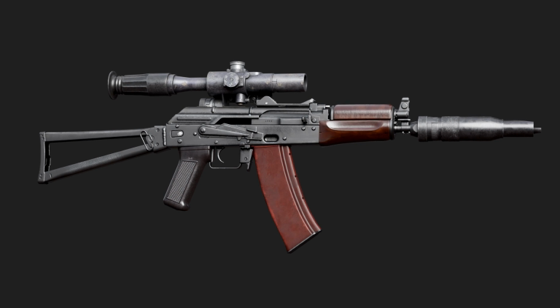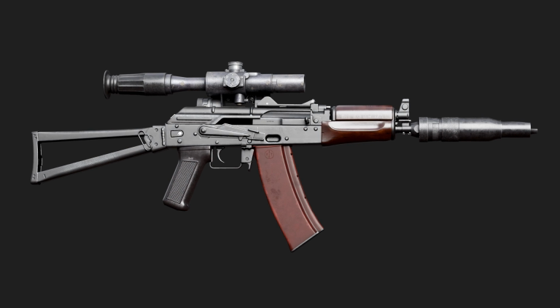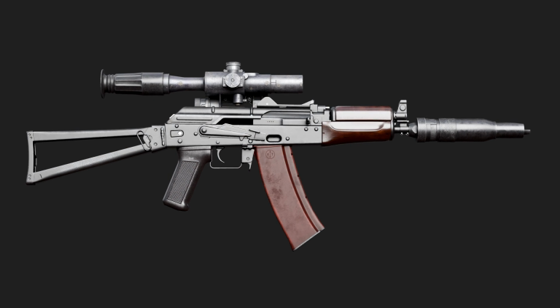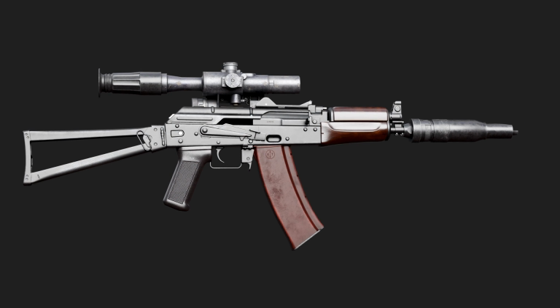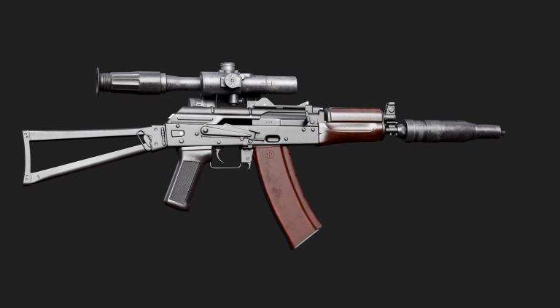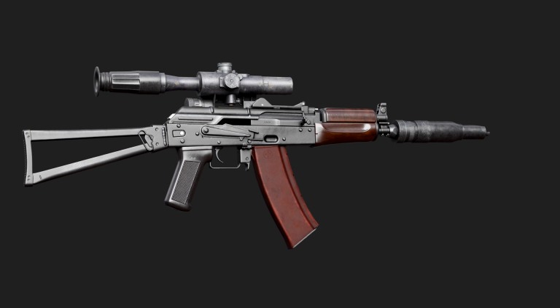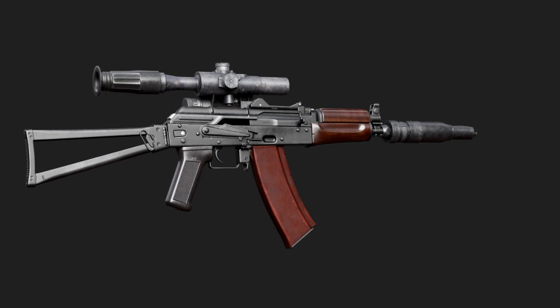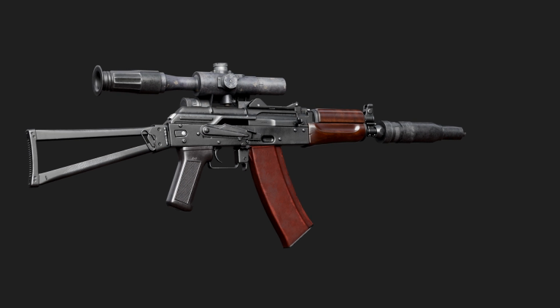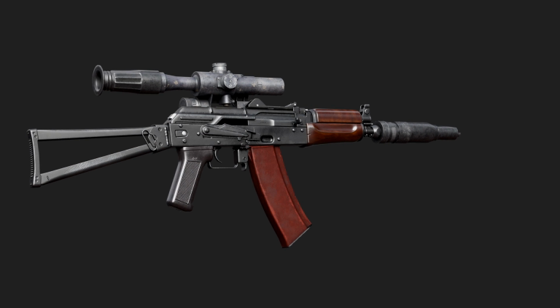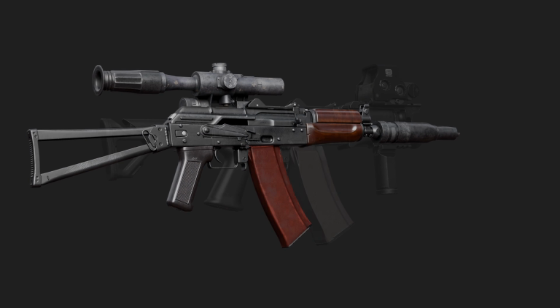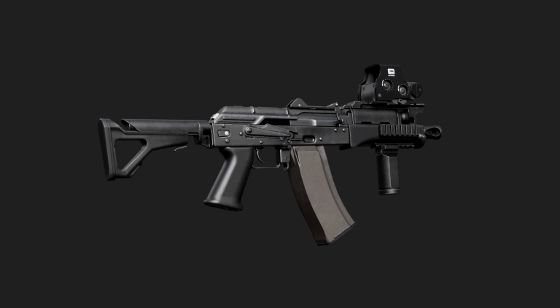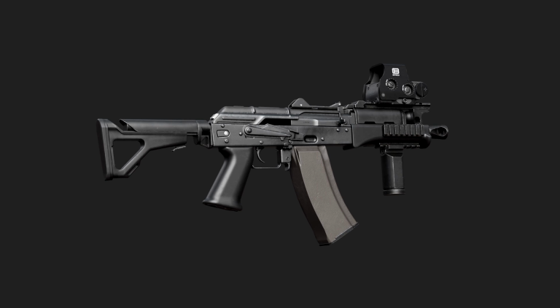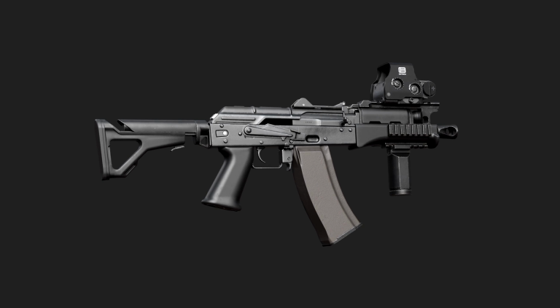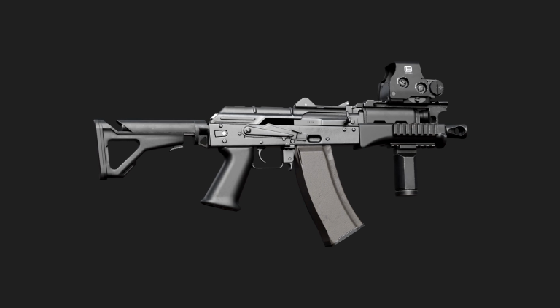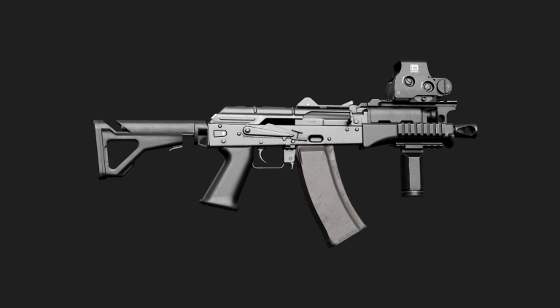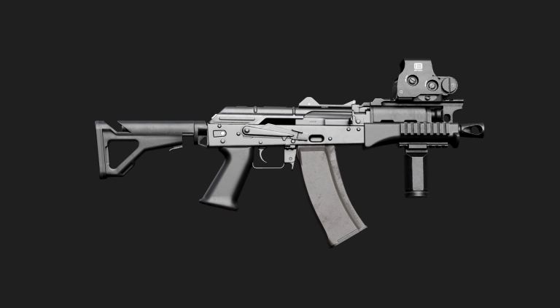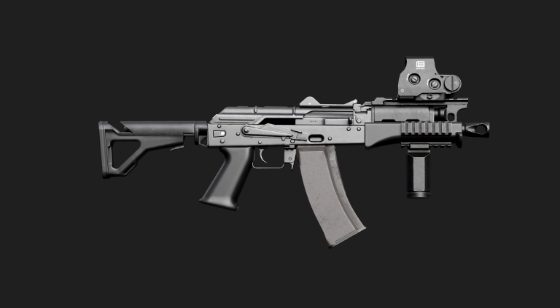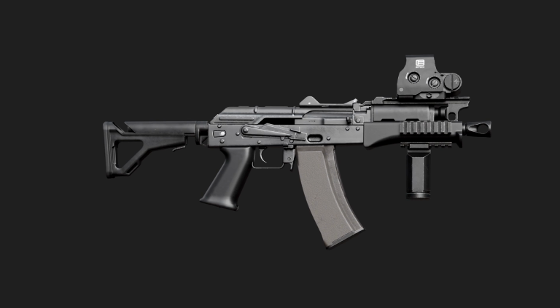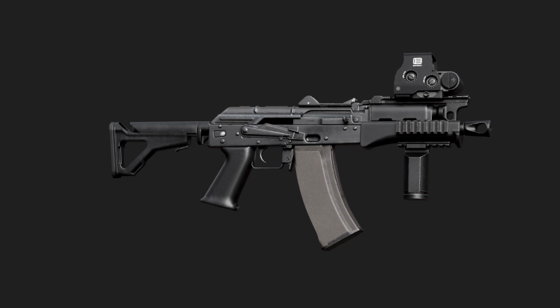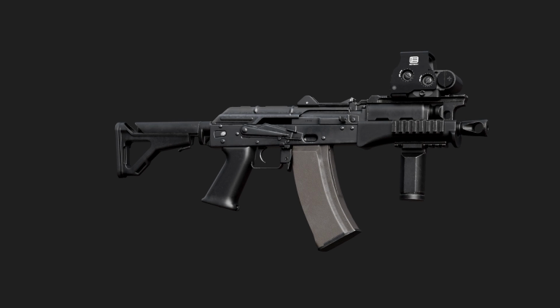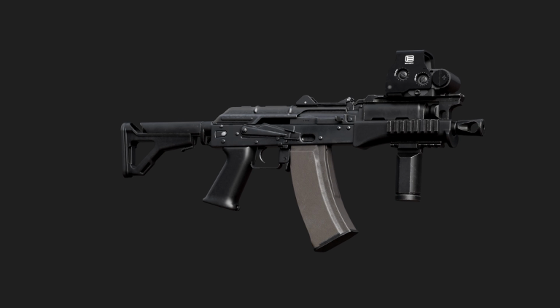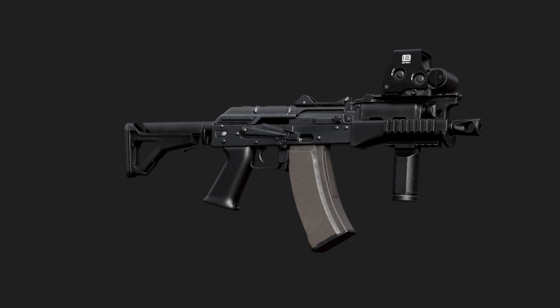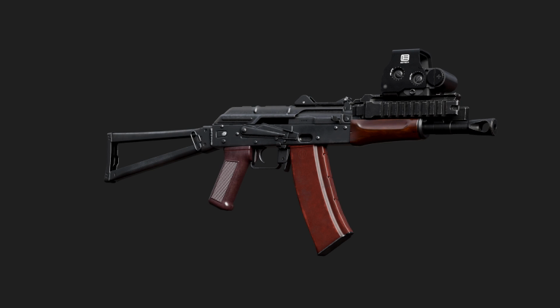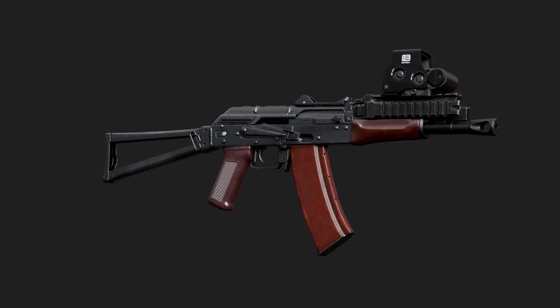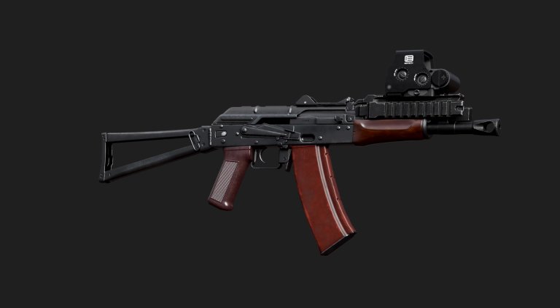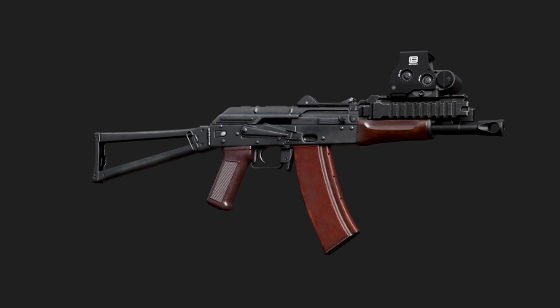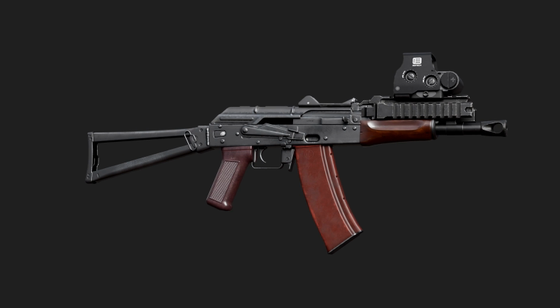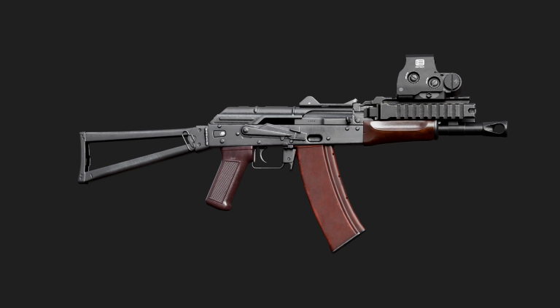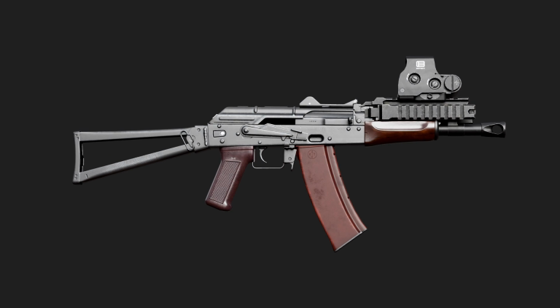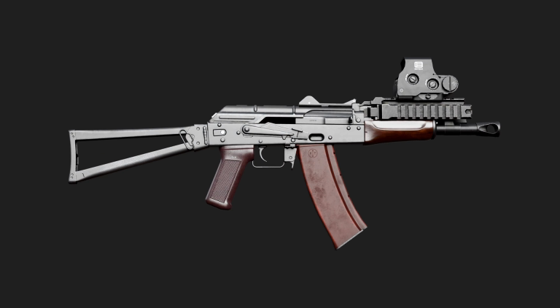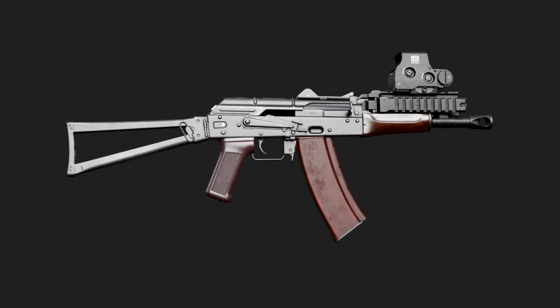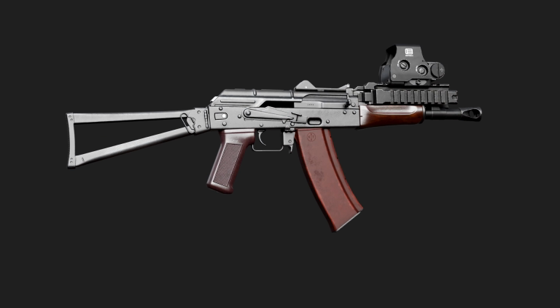Your options are pretty much endless. Now if you want to learn how to kitbash a character, please click on the playlist link and check it out.